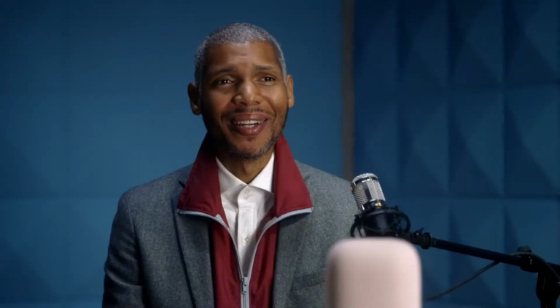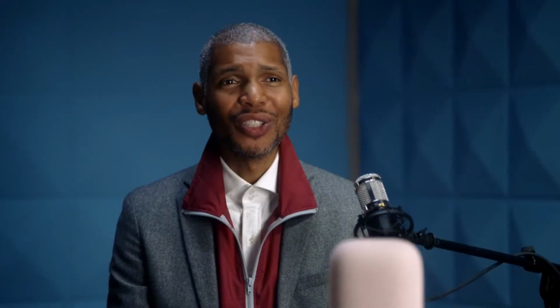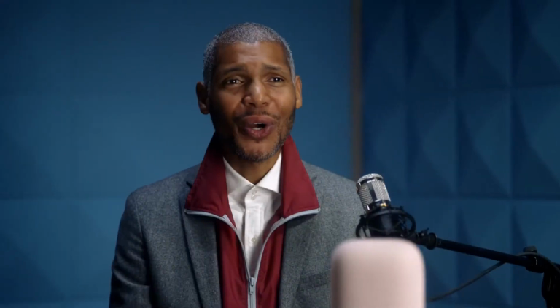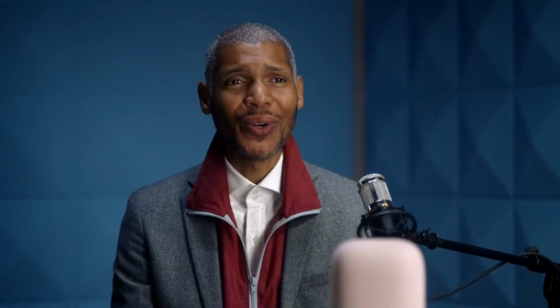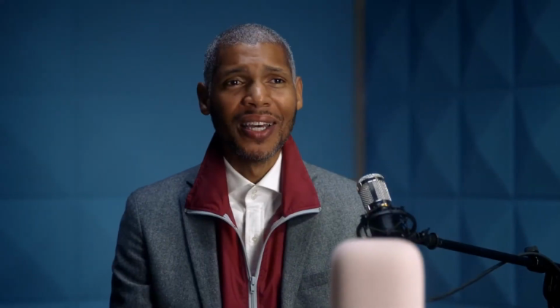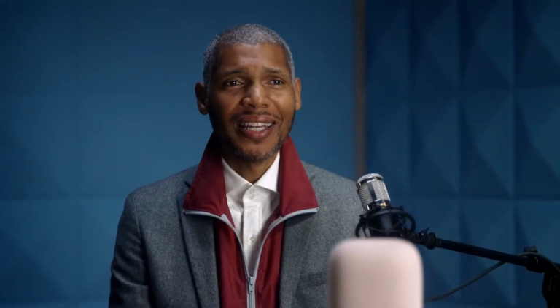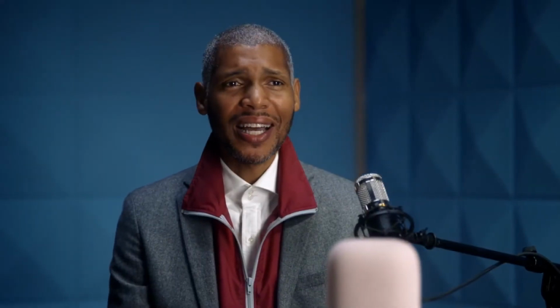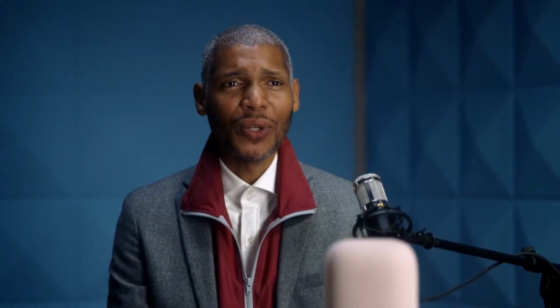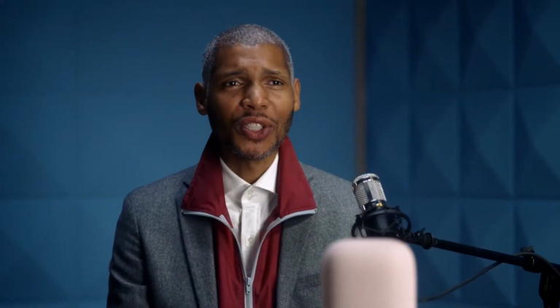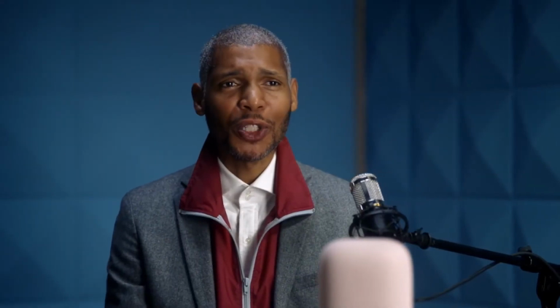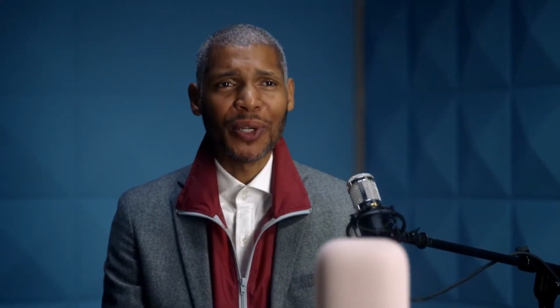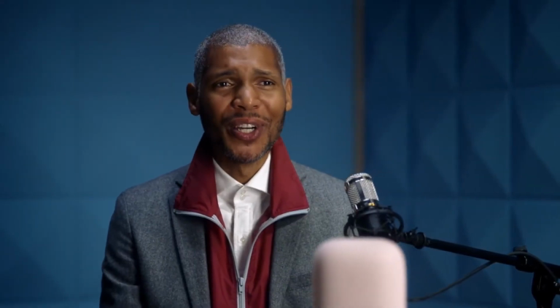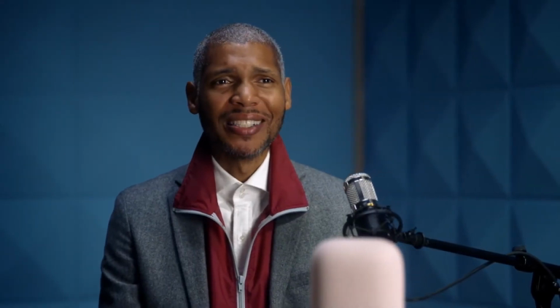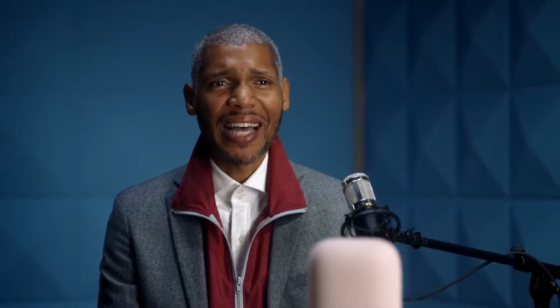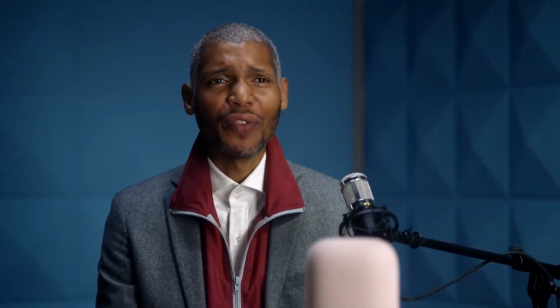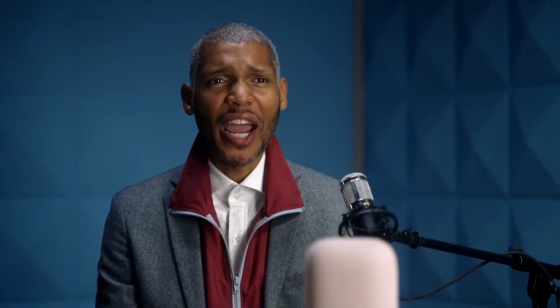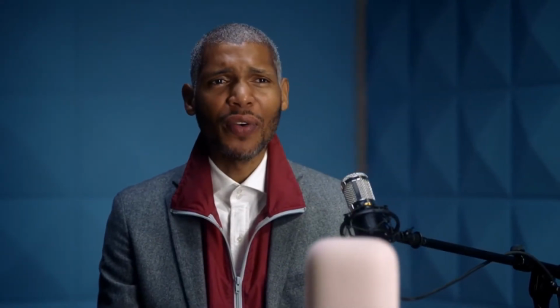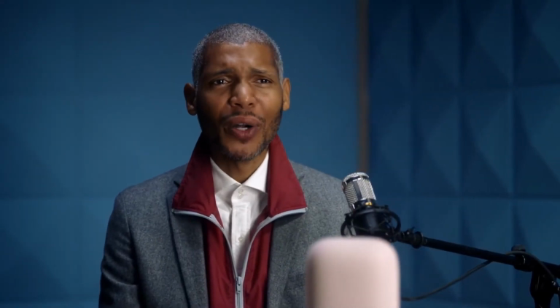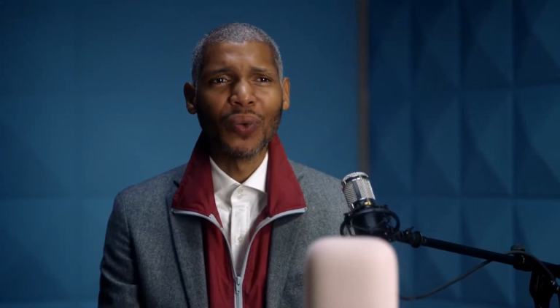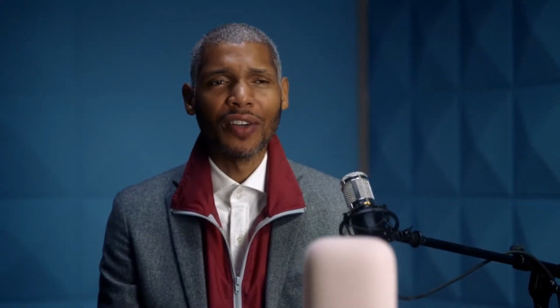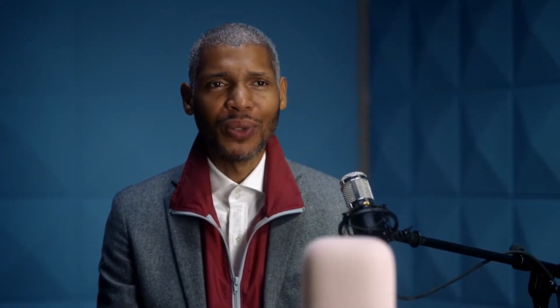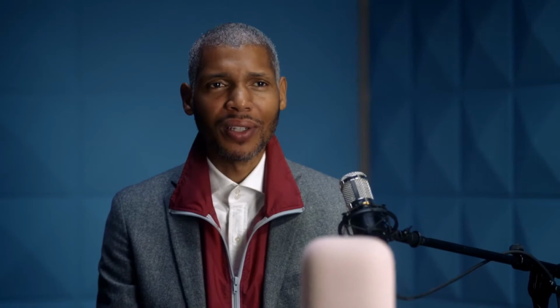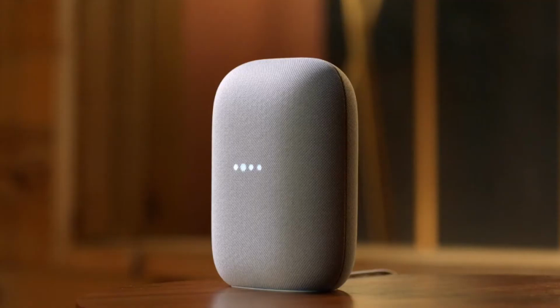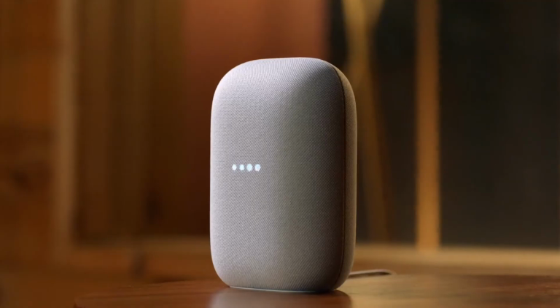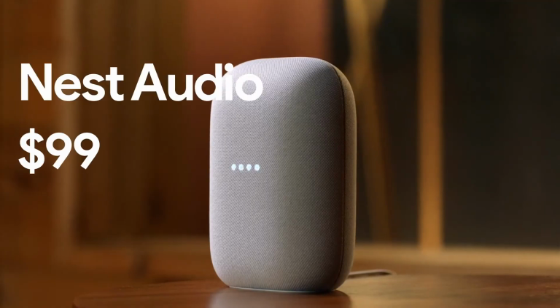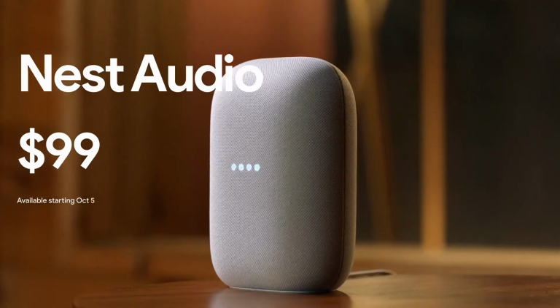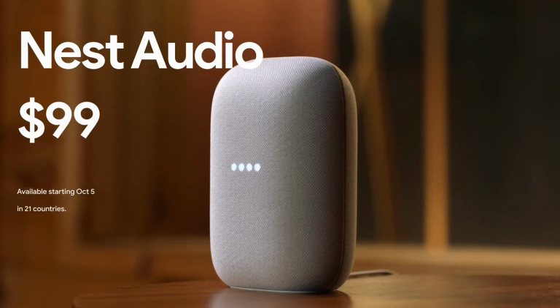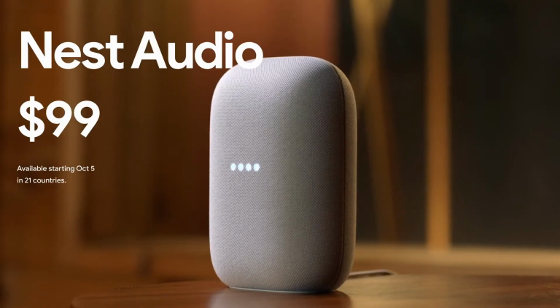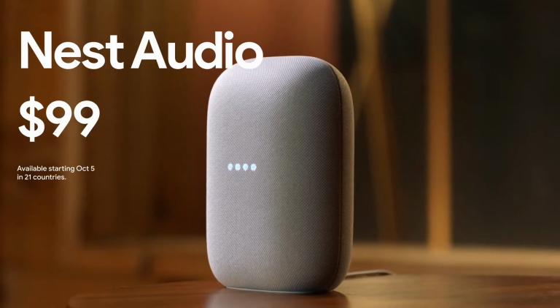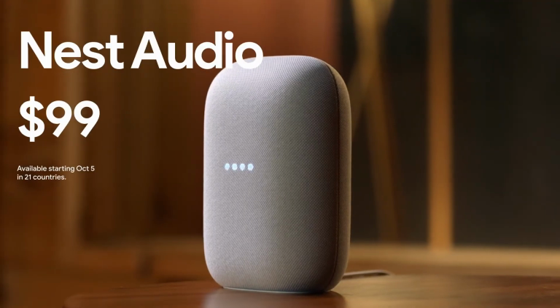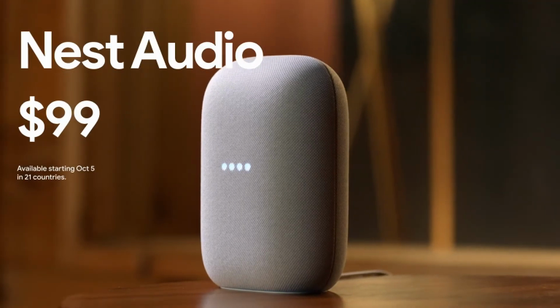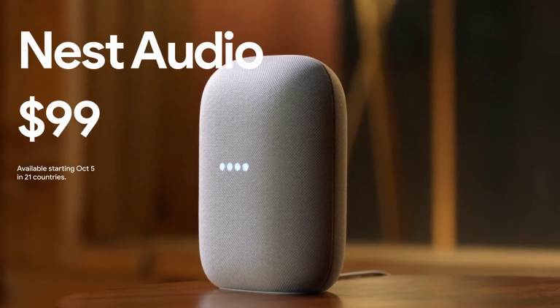As you heard, Nest Audio is a smart speaker designed for everyone who loves music, and it's available for $99.